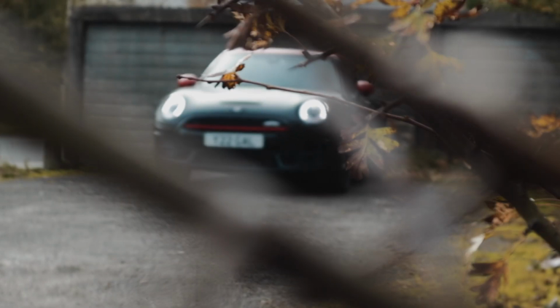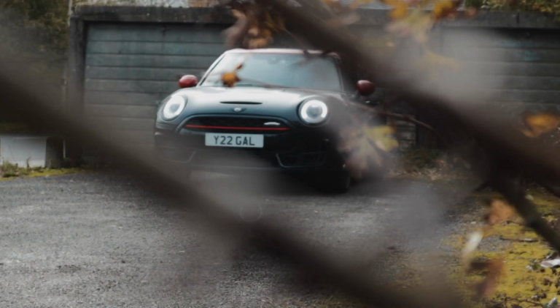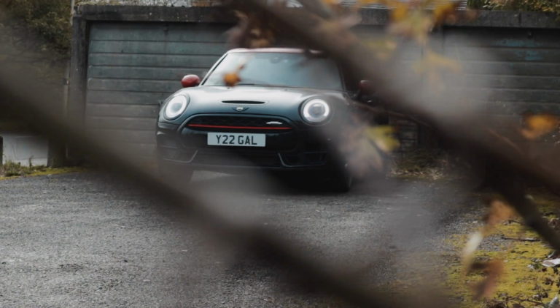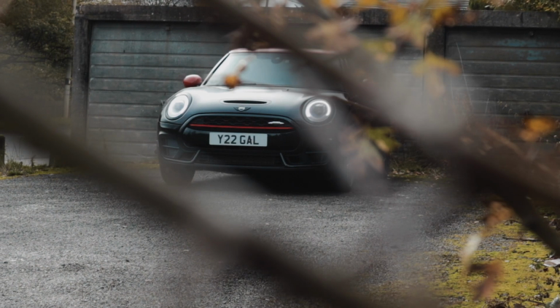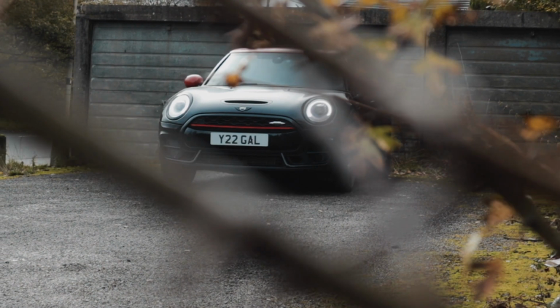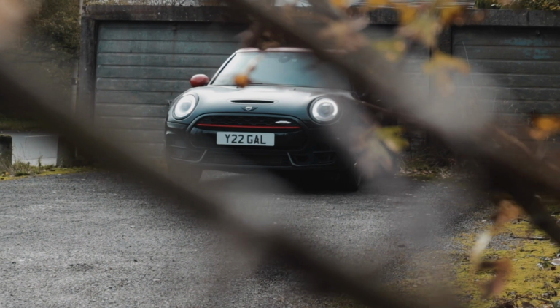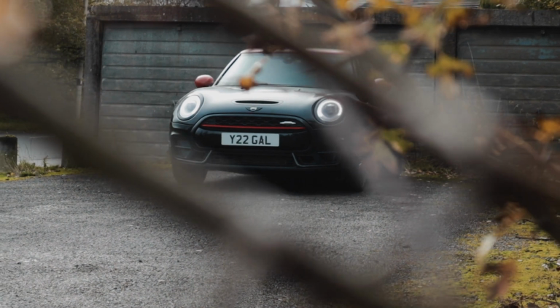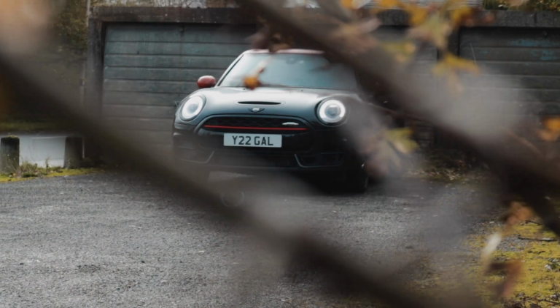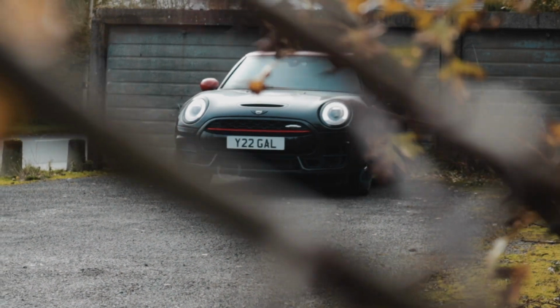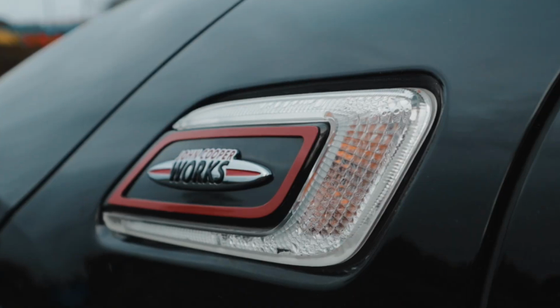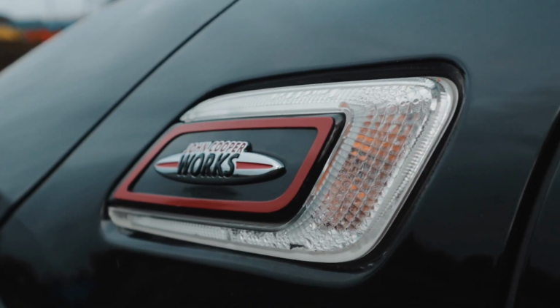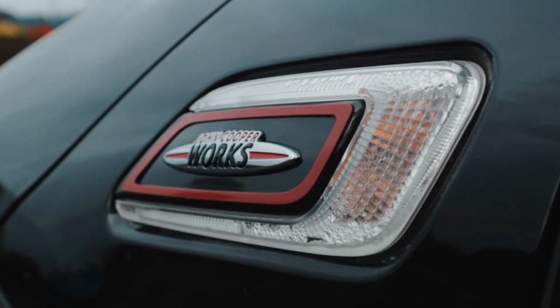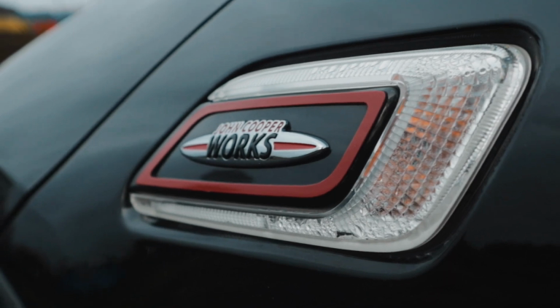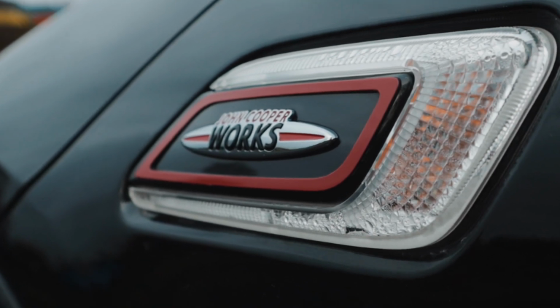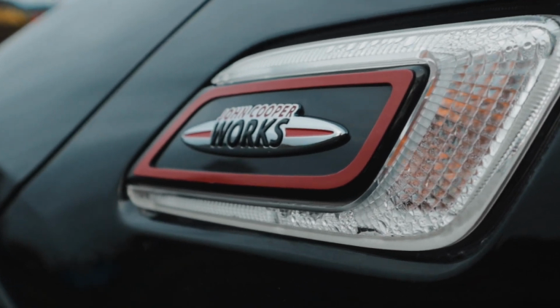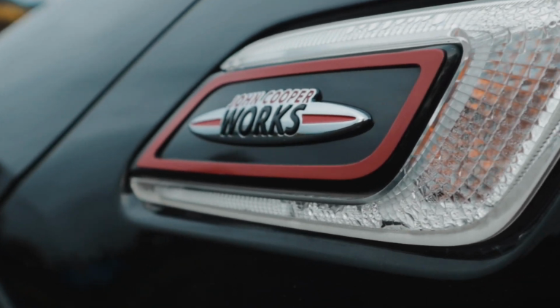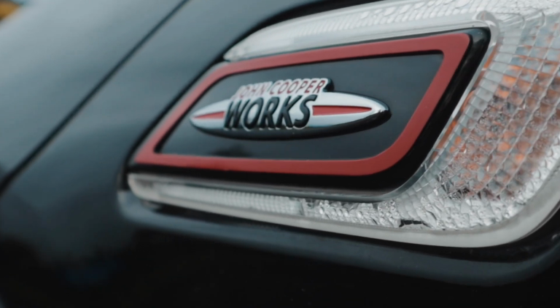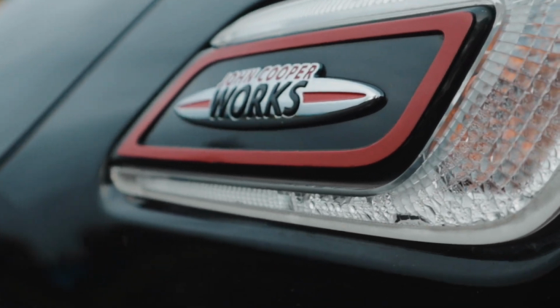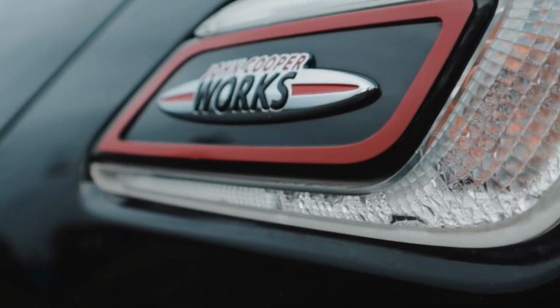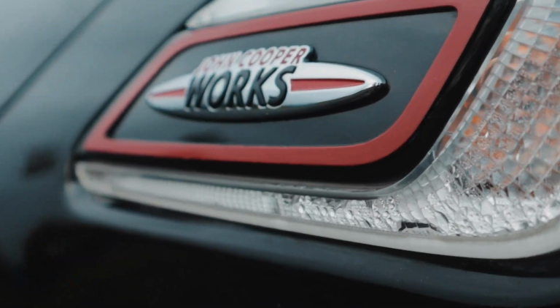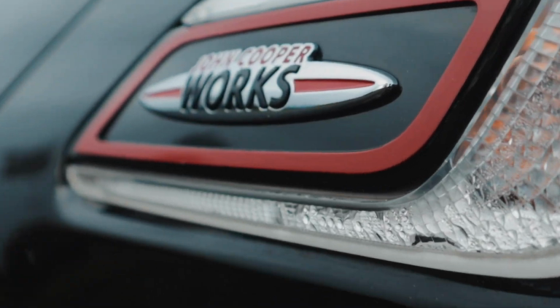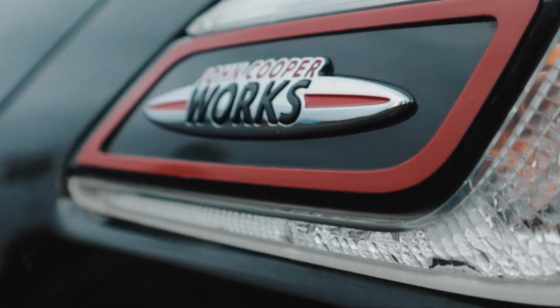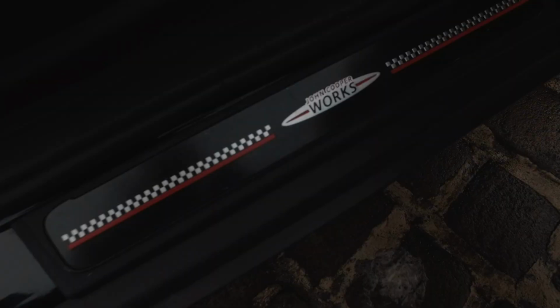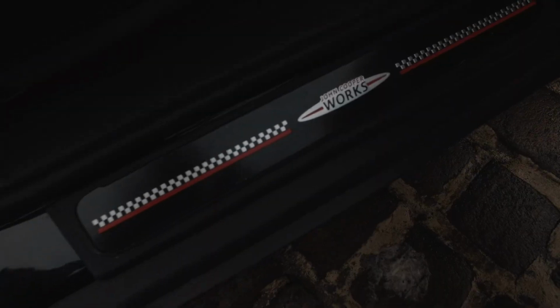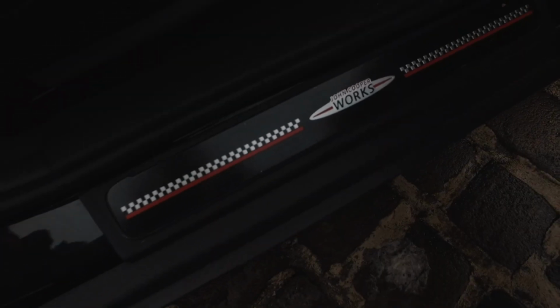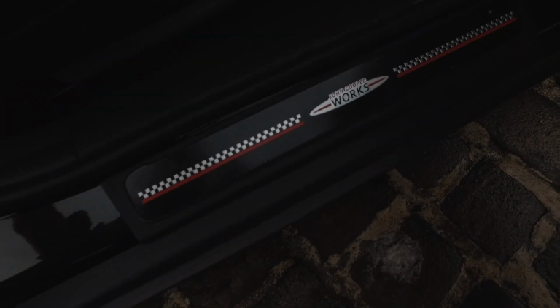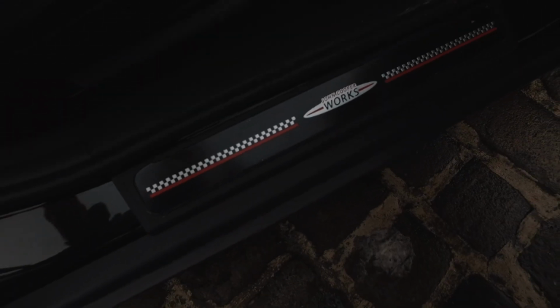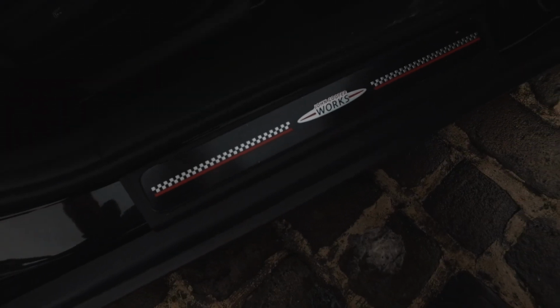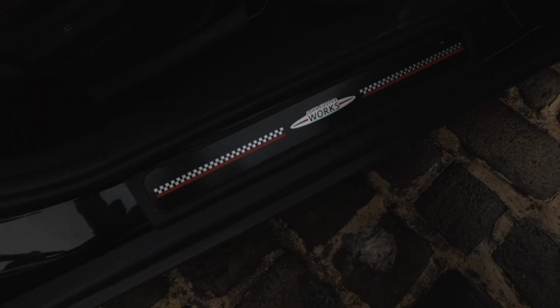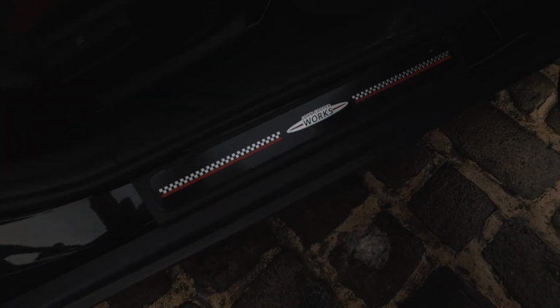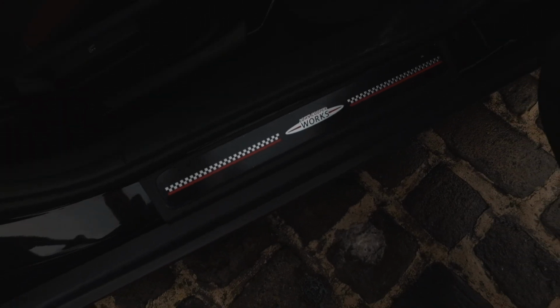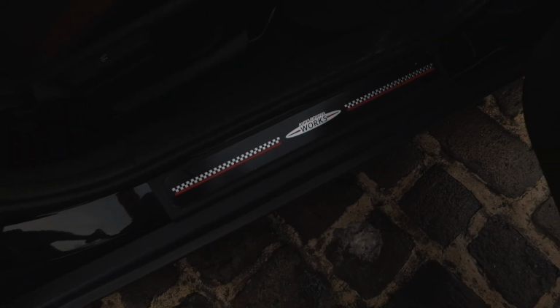In this episode, we're driving the 2017 Mini Clubman JCW, so let's go for a drive.